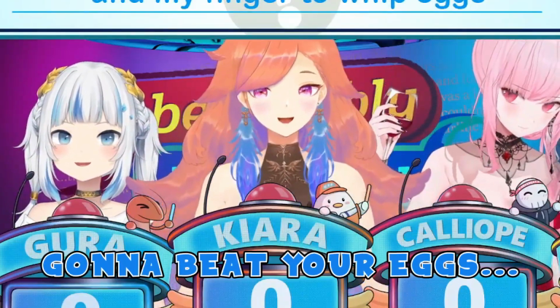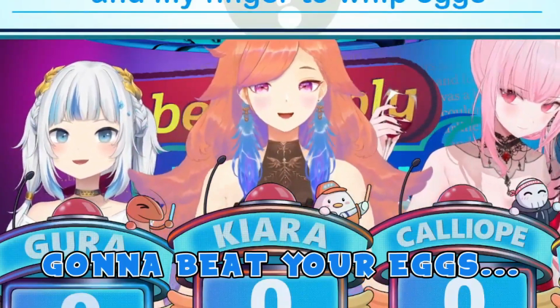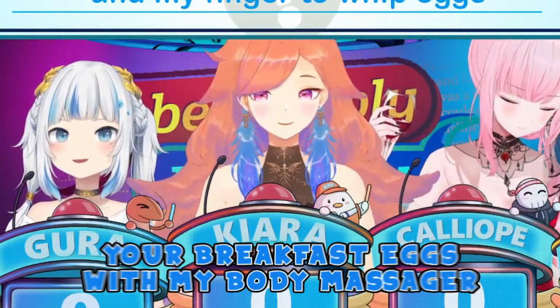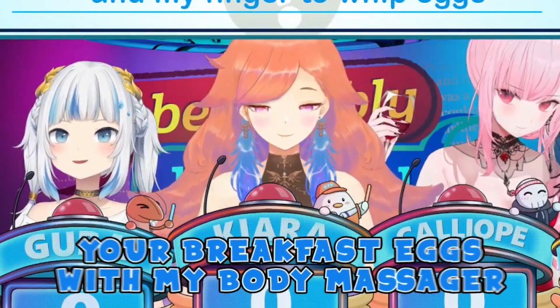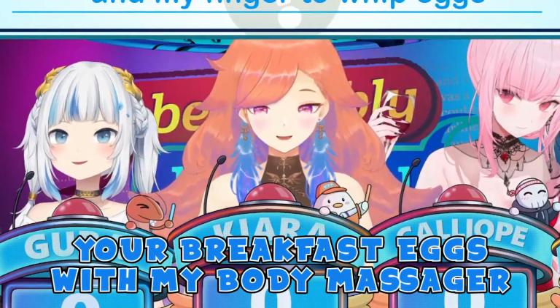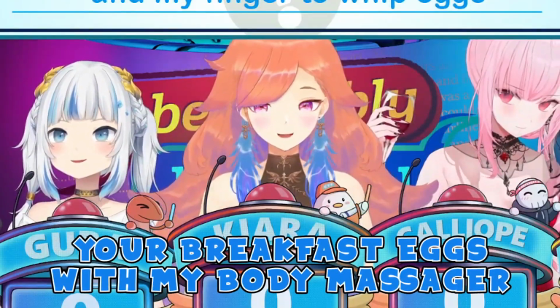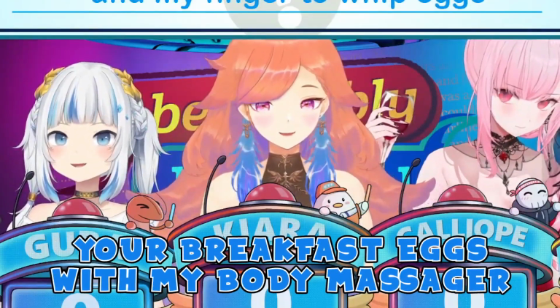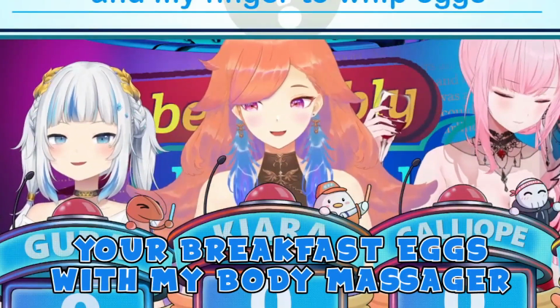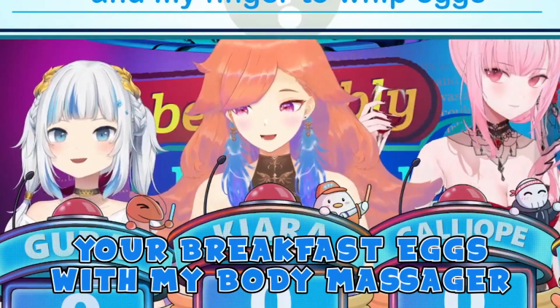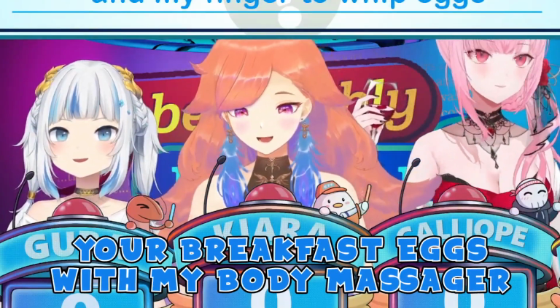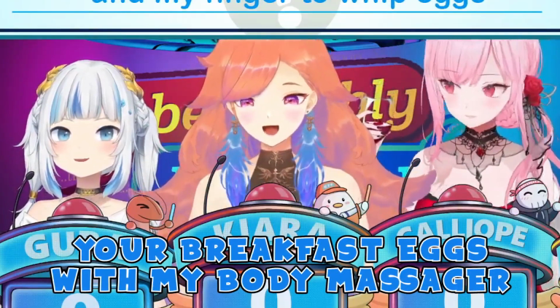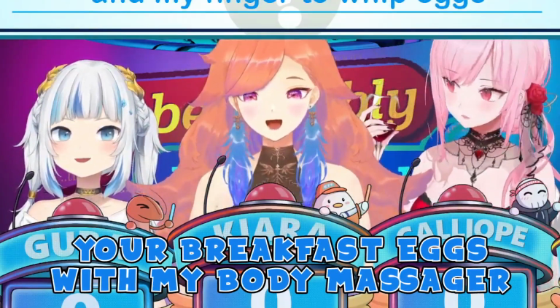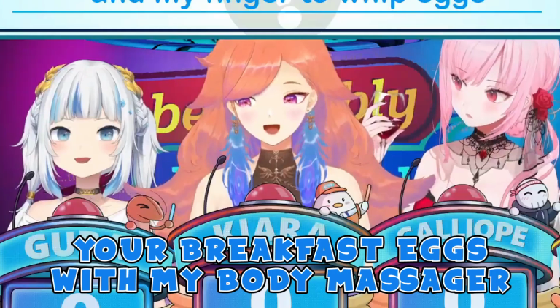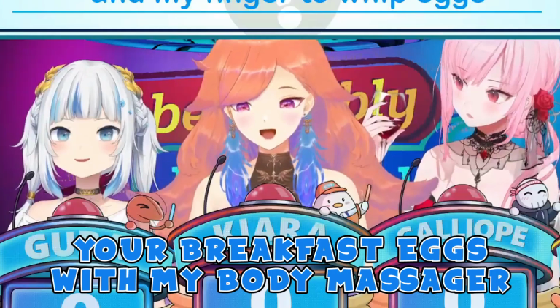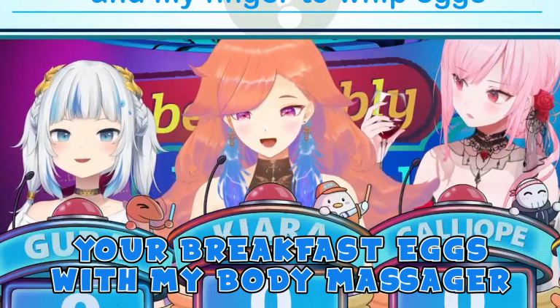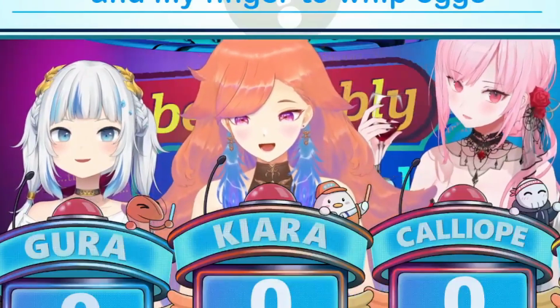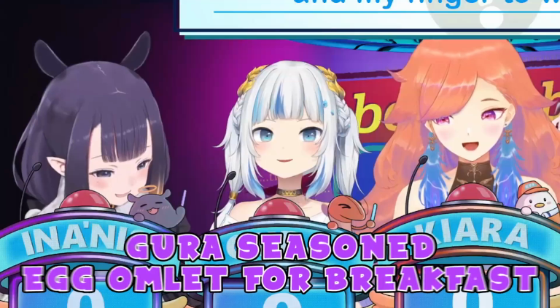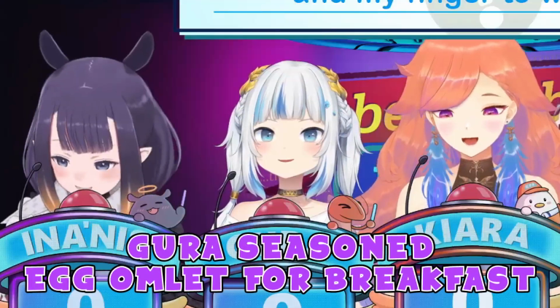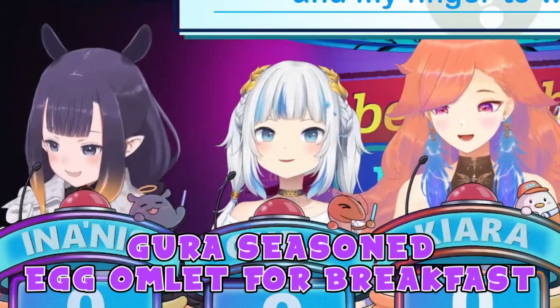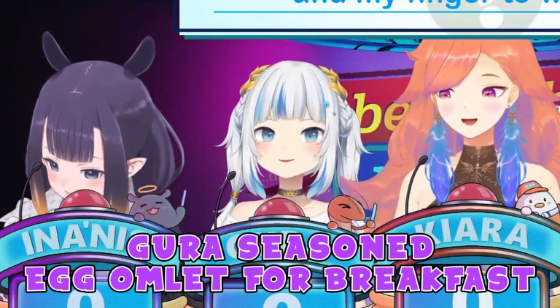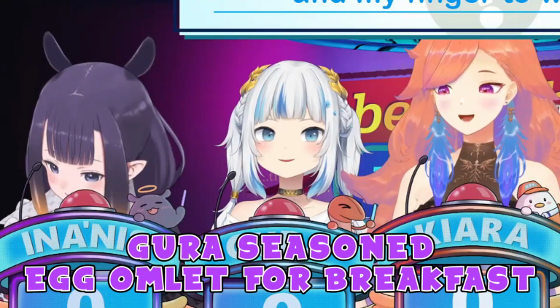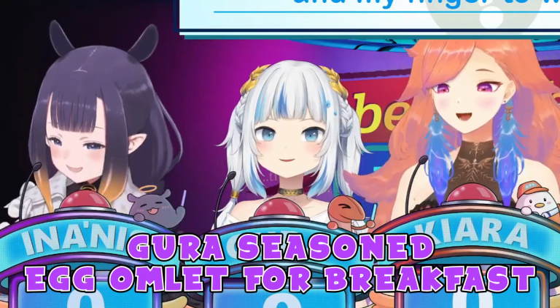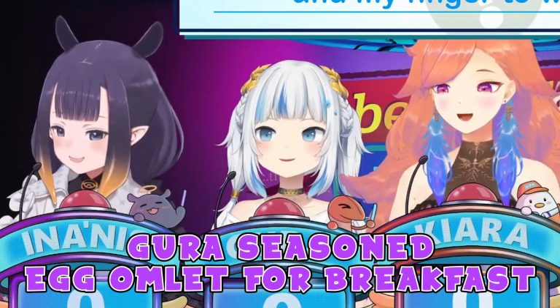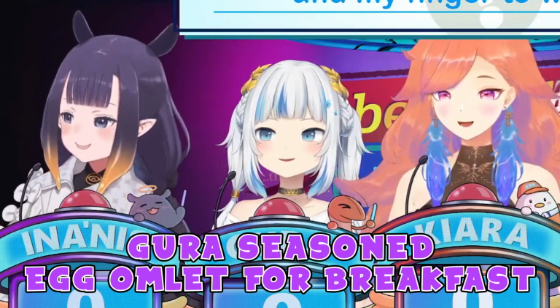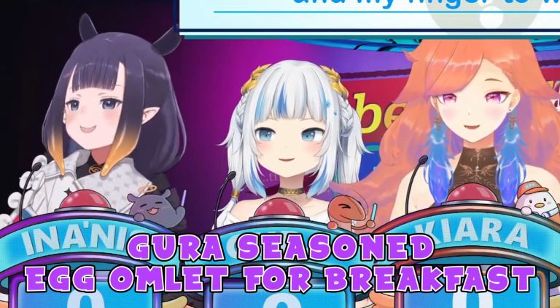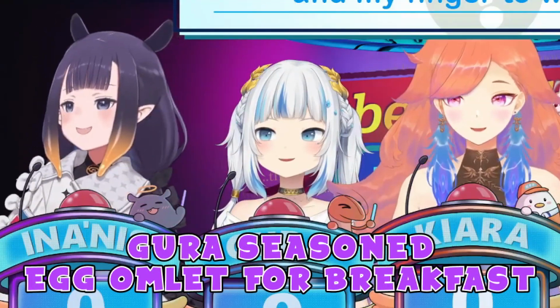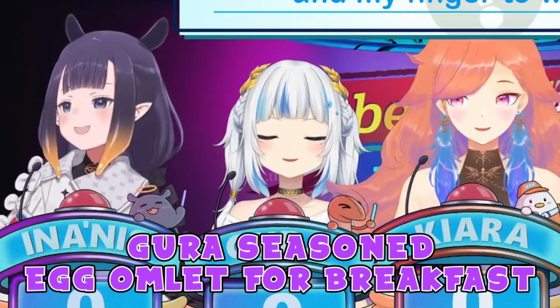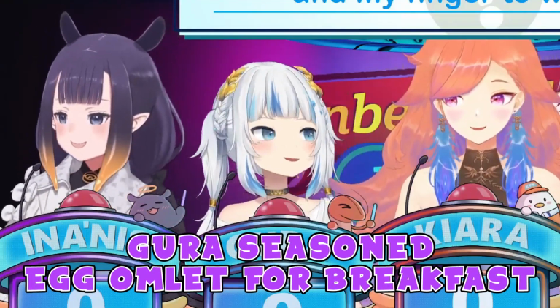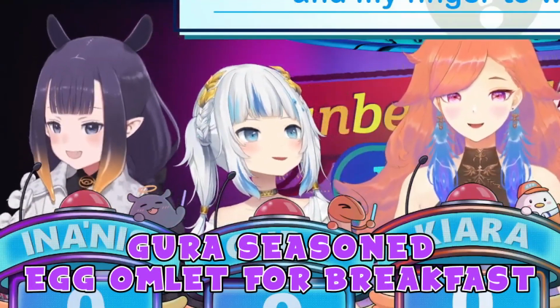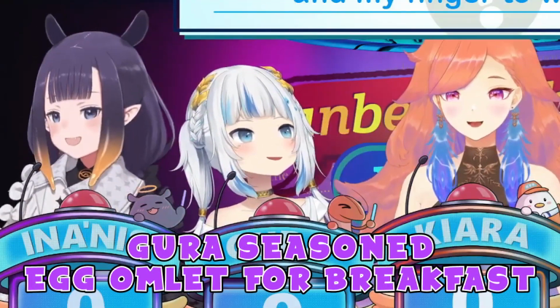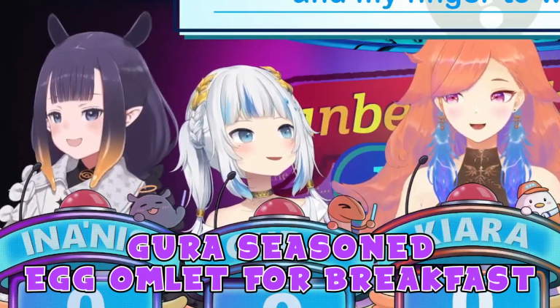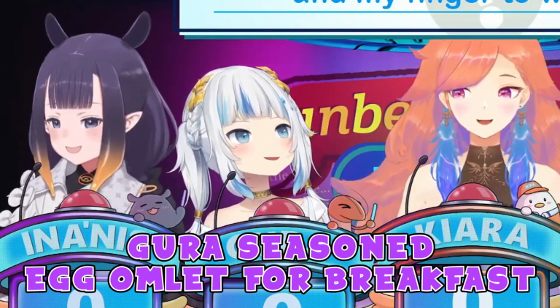Making breakfast tomorrow — breakfast eggs with my body massager. Gurucore seasoned egg omelette for breakfast.